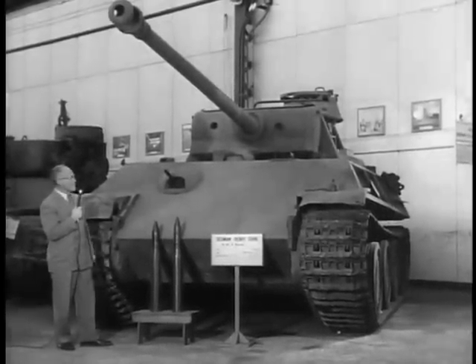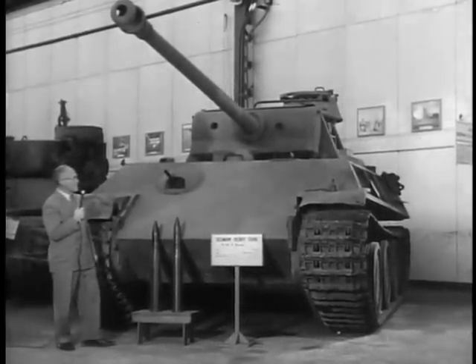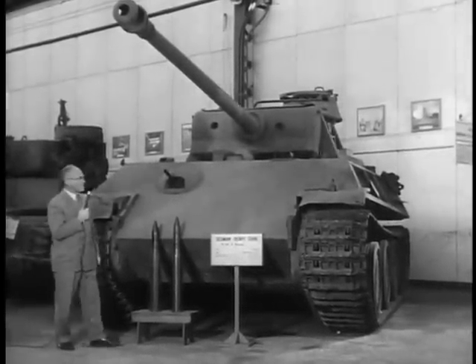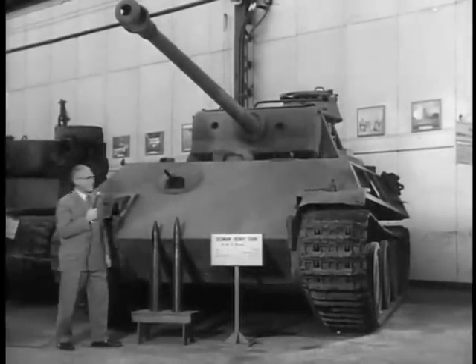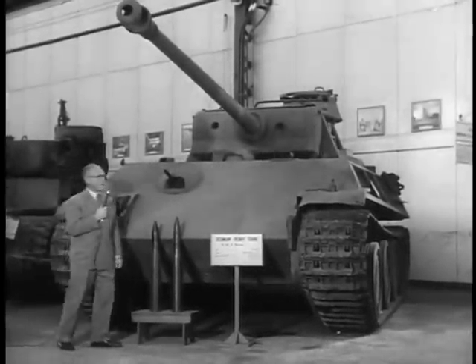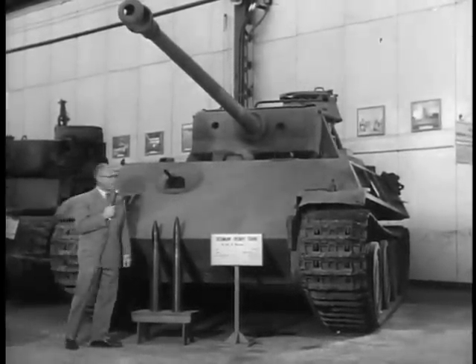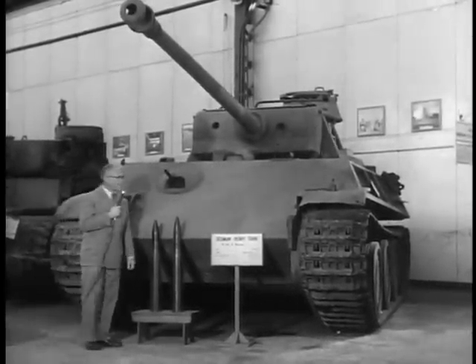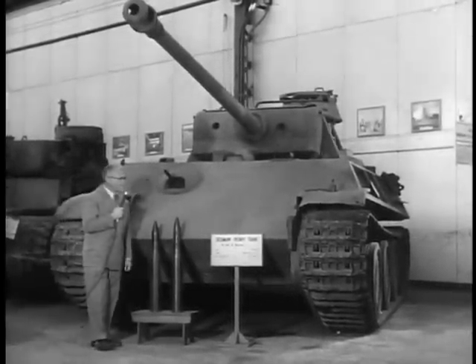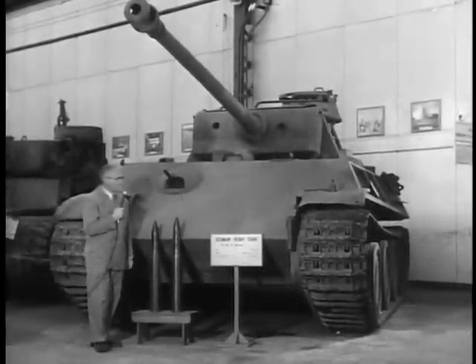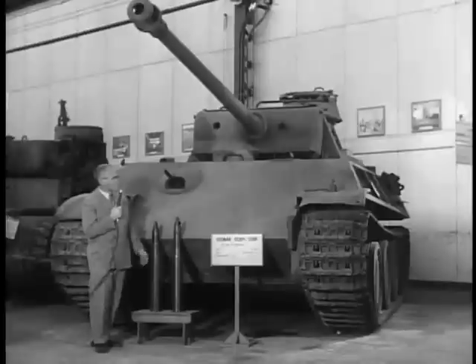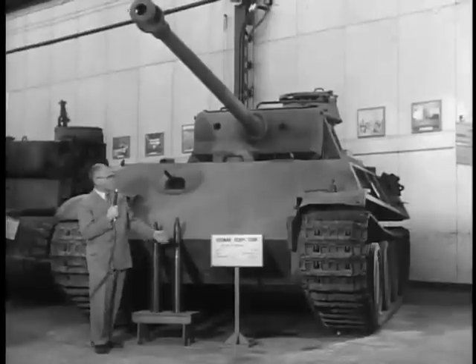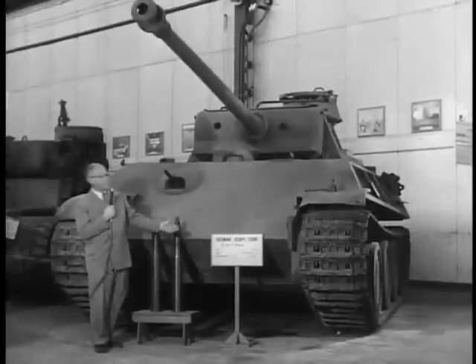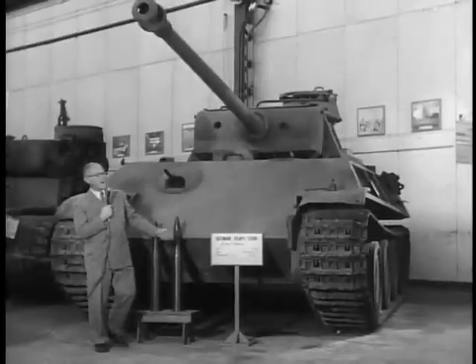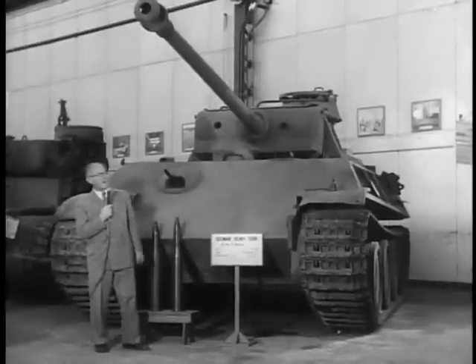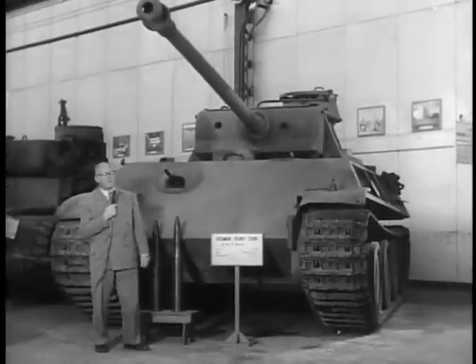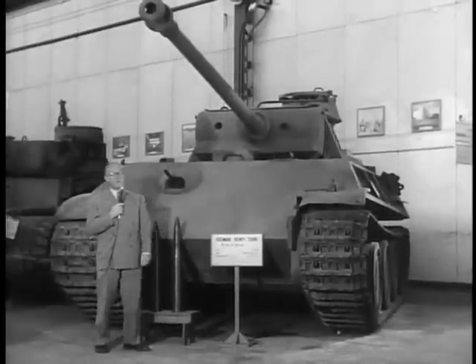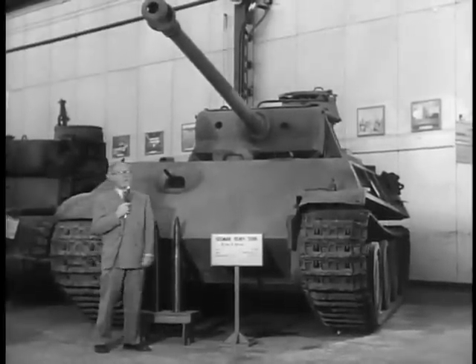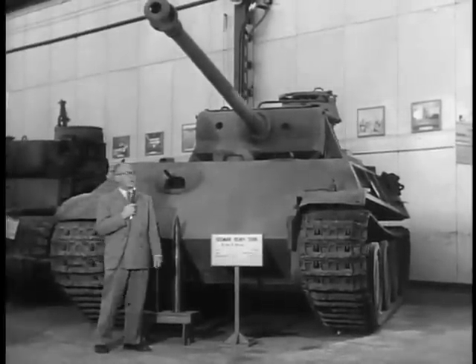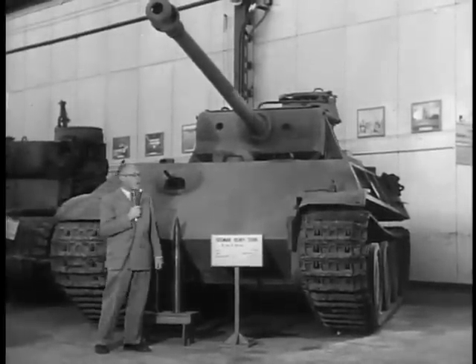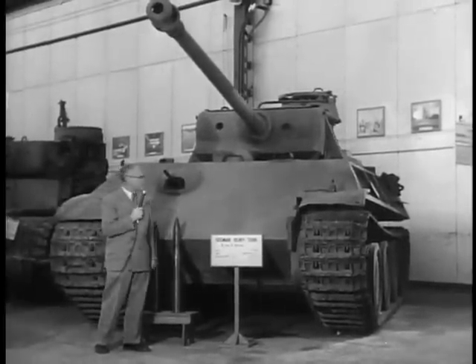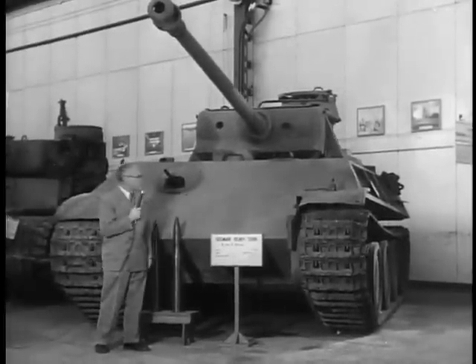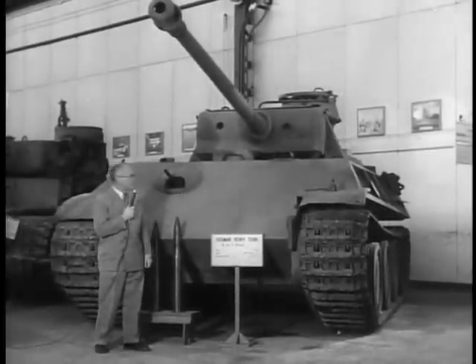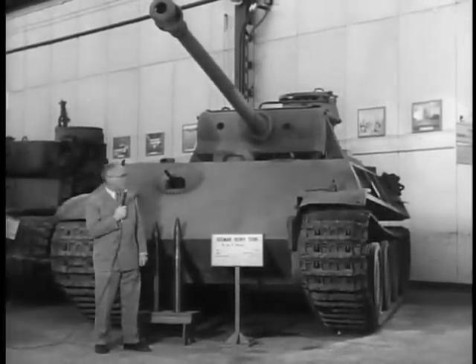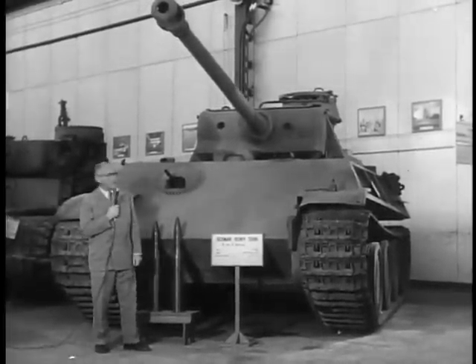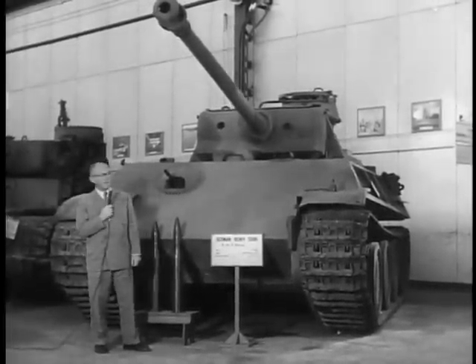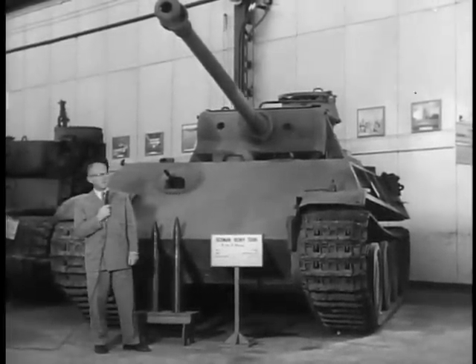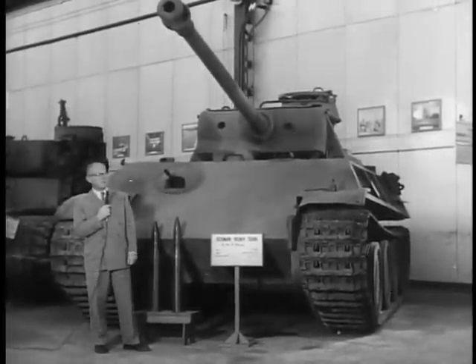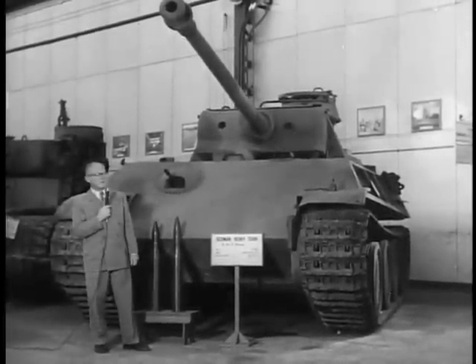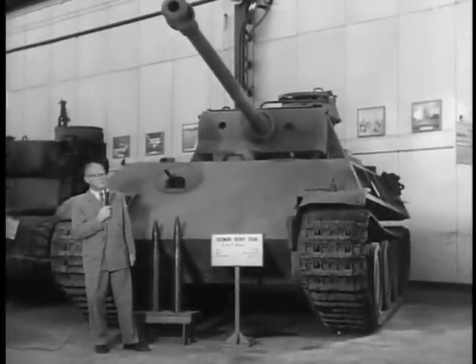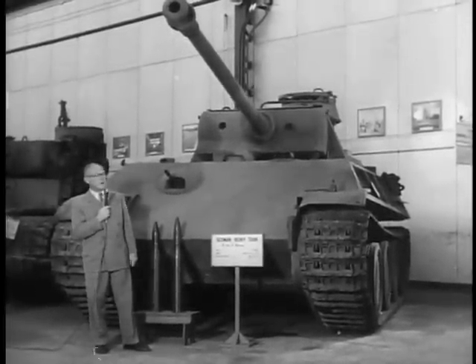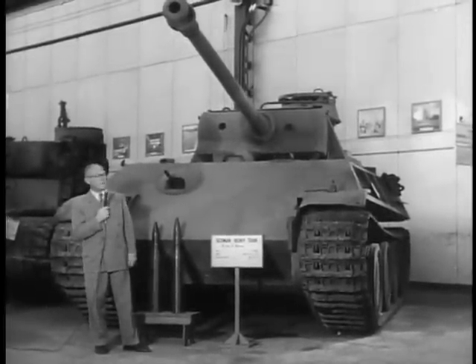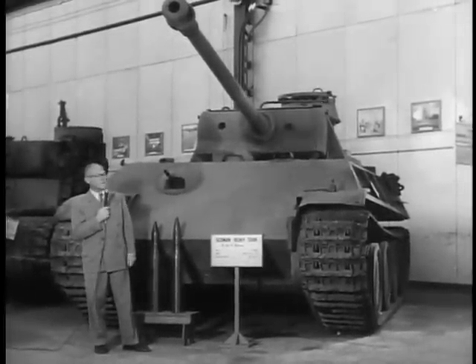We have a number of other things to show, now that you've seen some of the heavier items. I would like to show you some of the small arms.